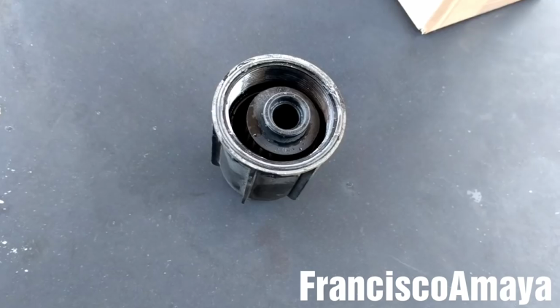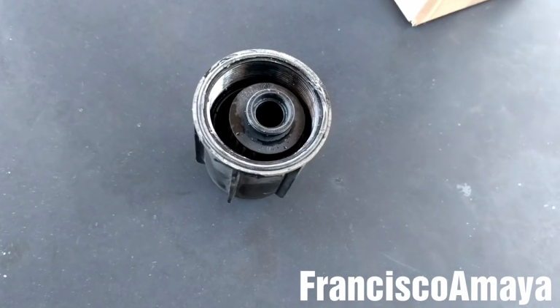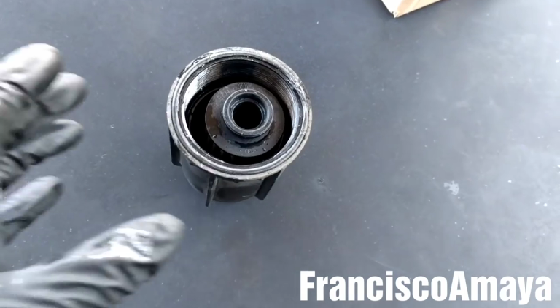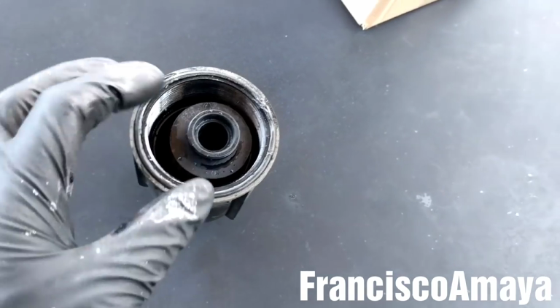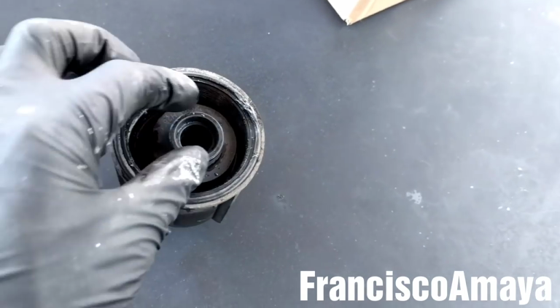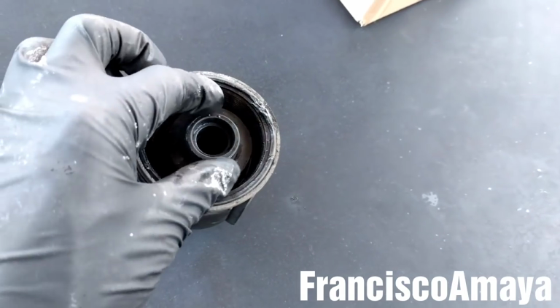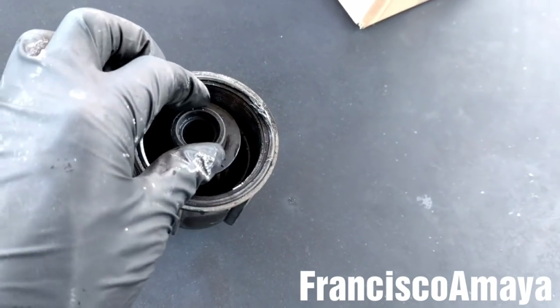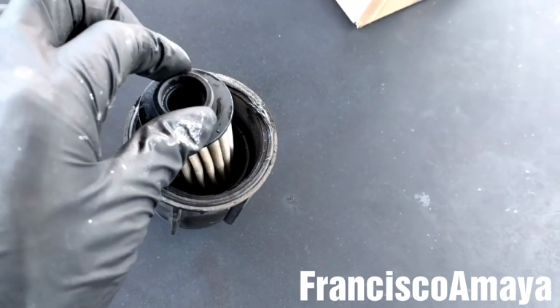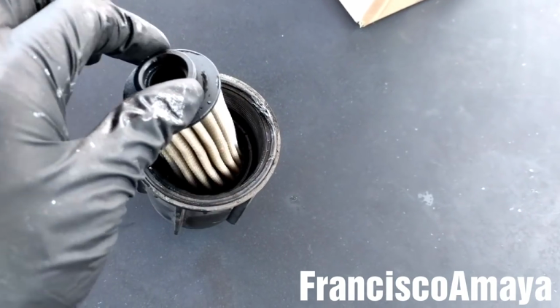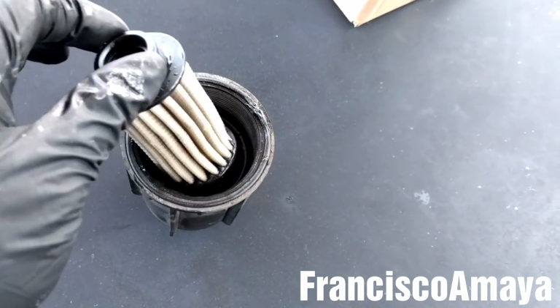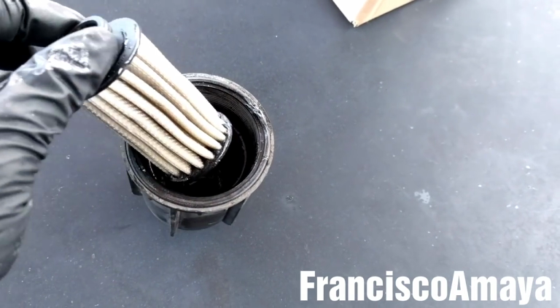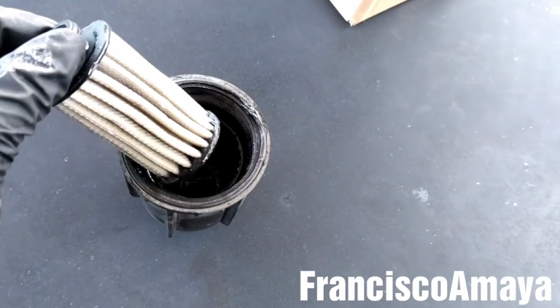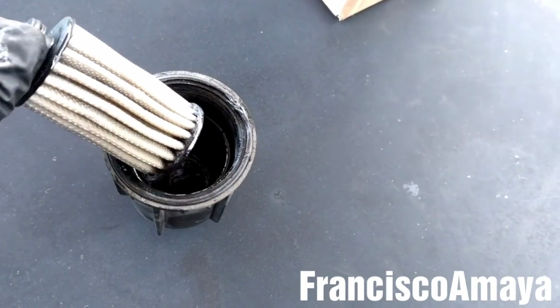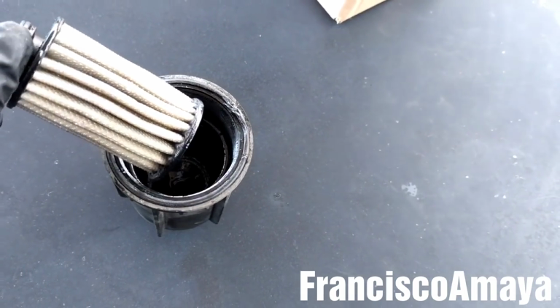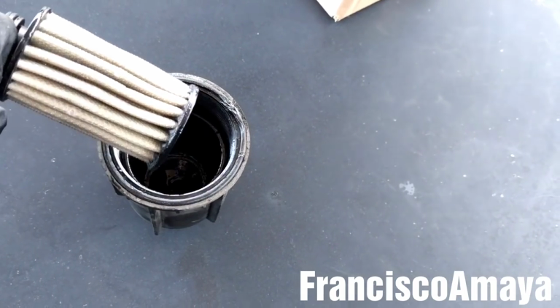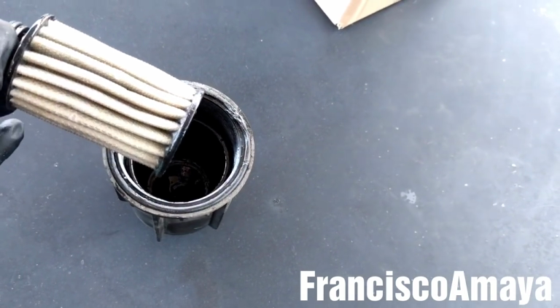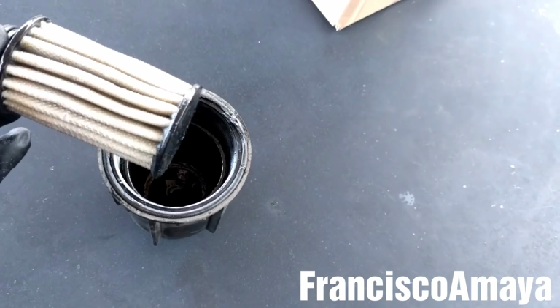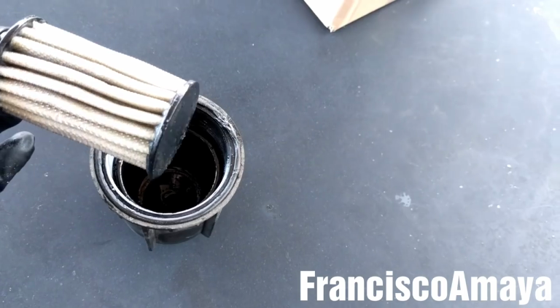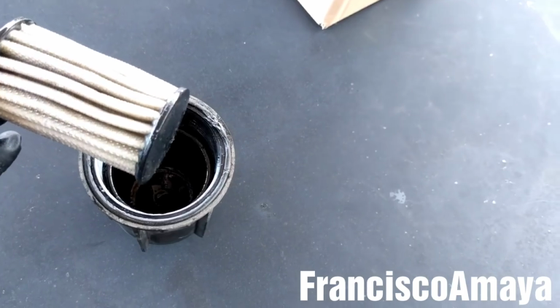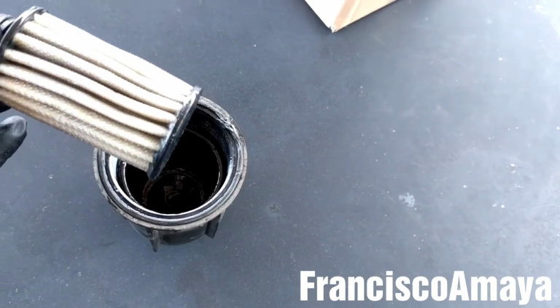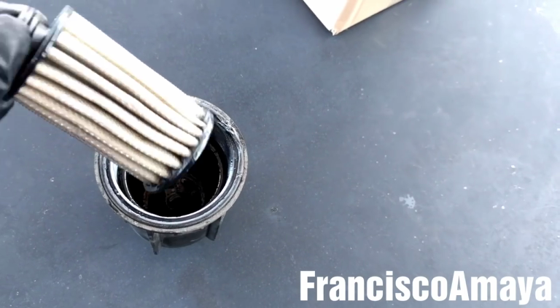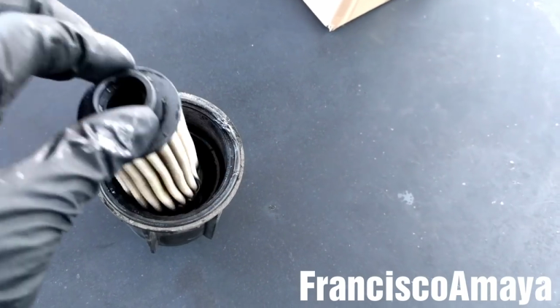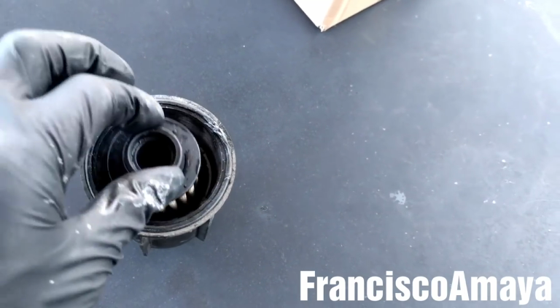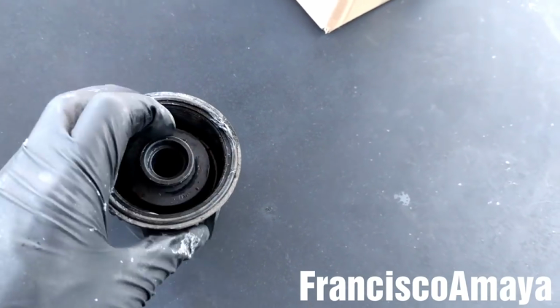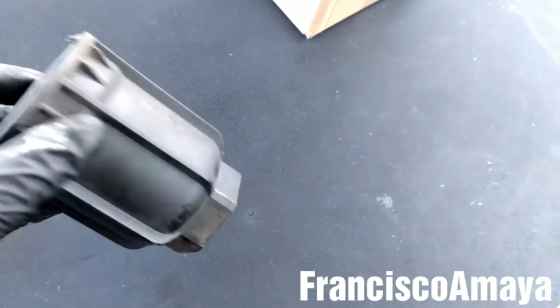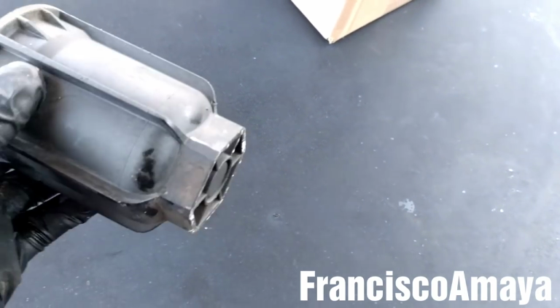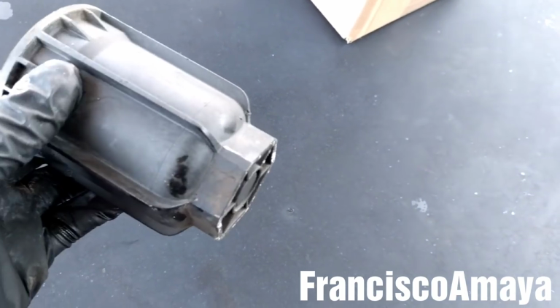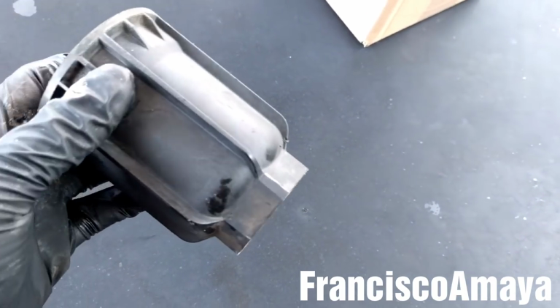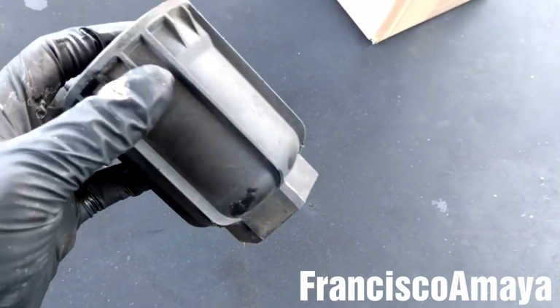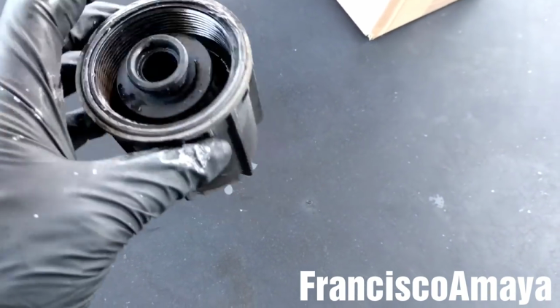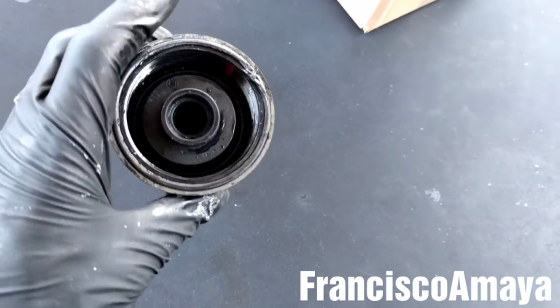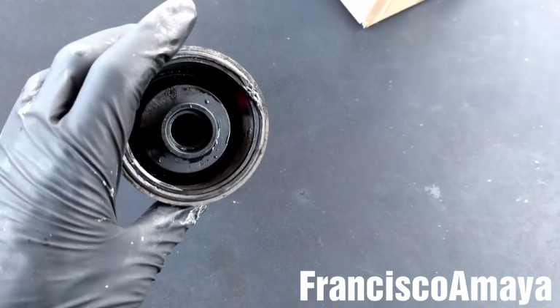Here I have the DEF filter and here is the housing. This is the way it comes out.